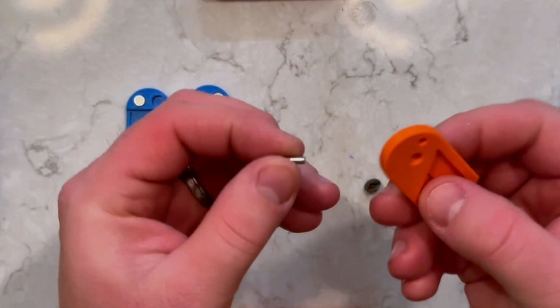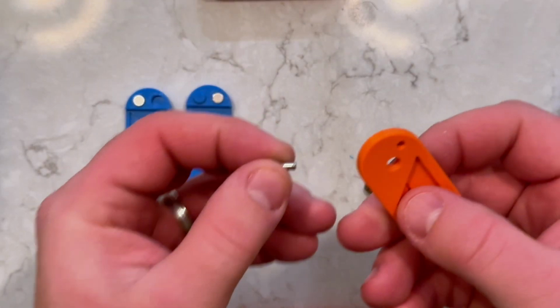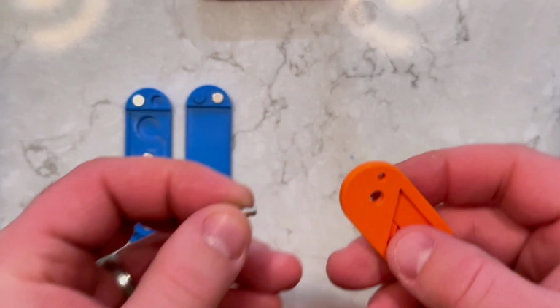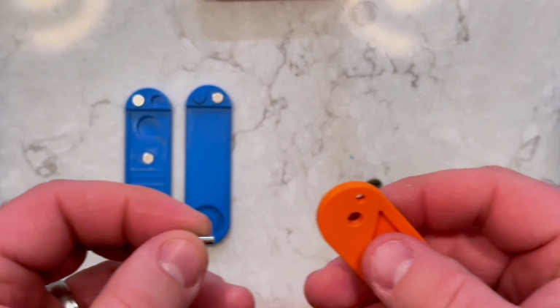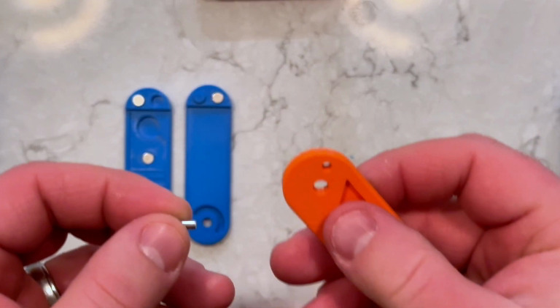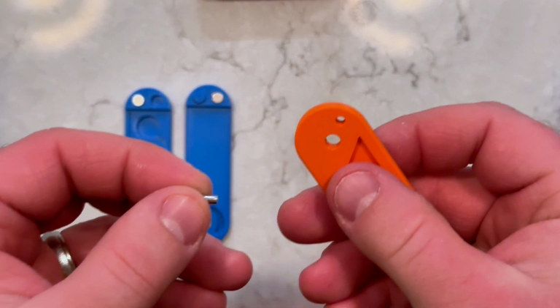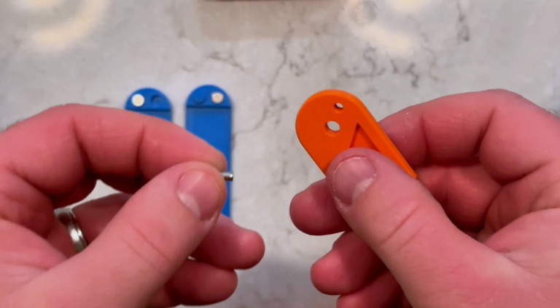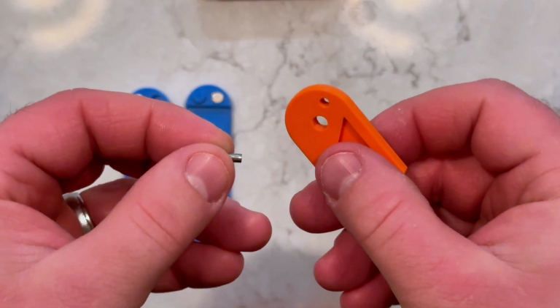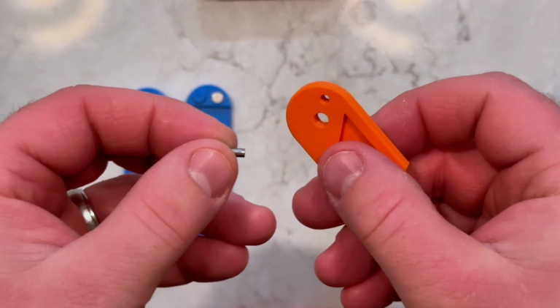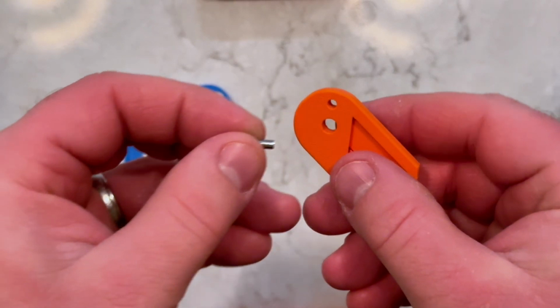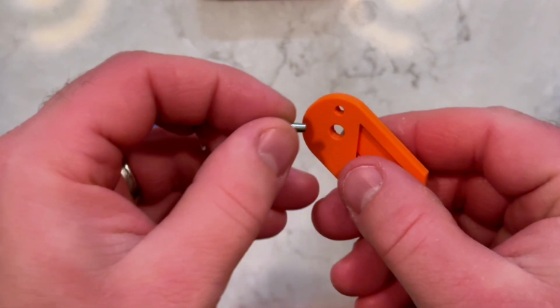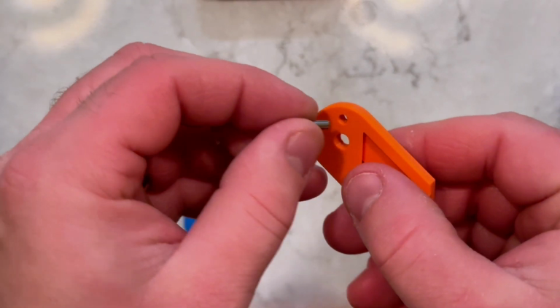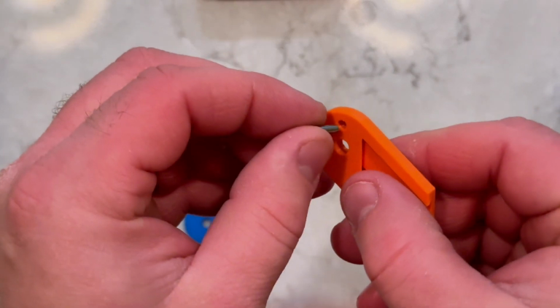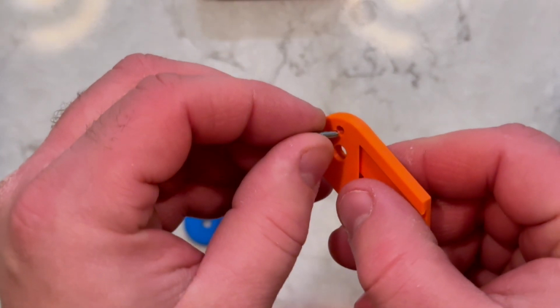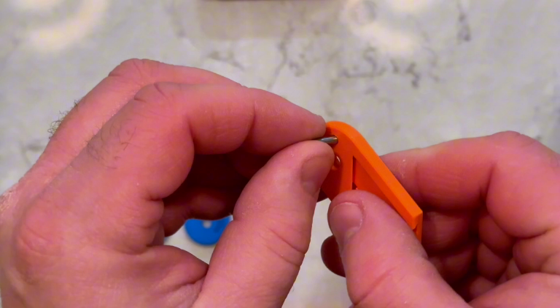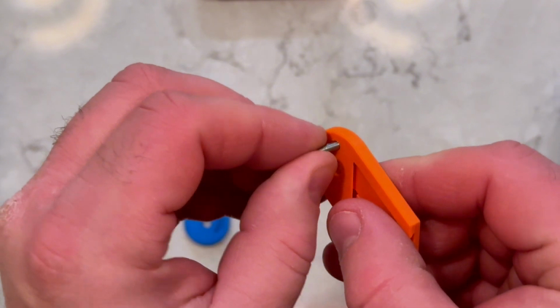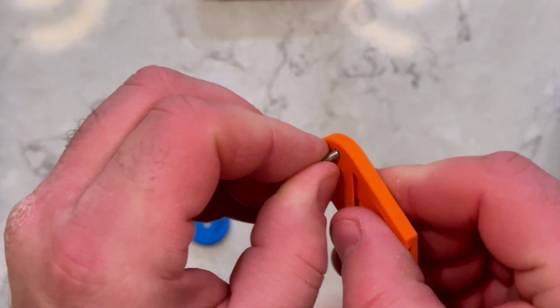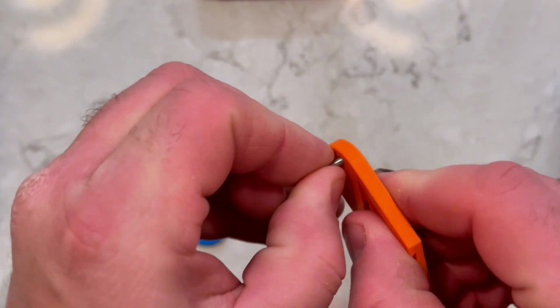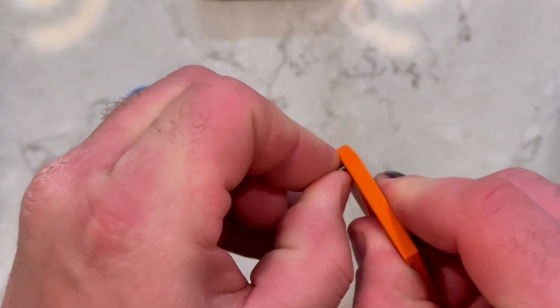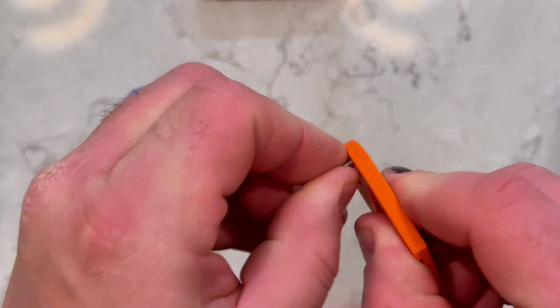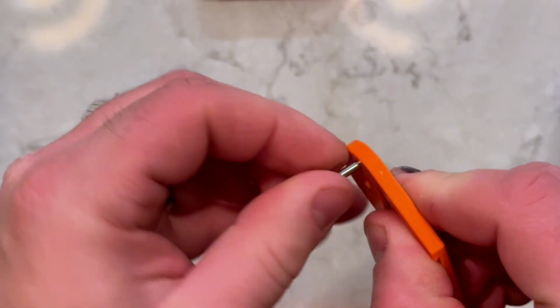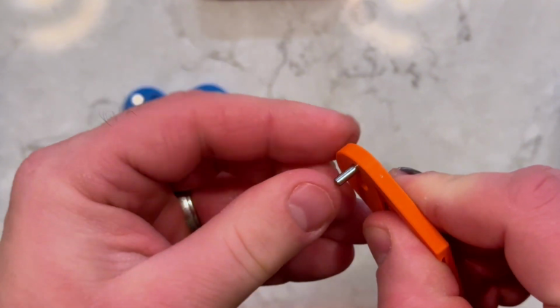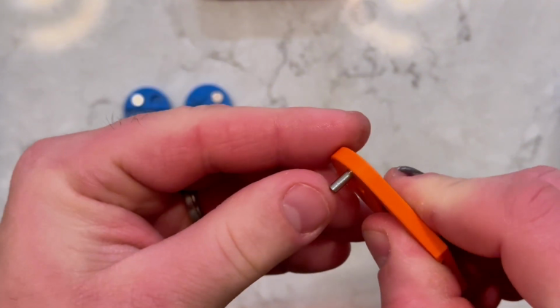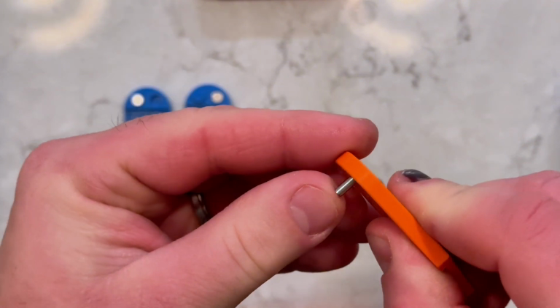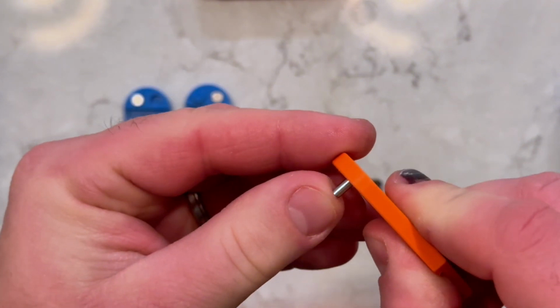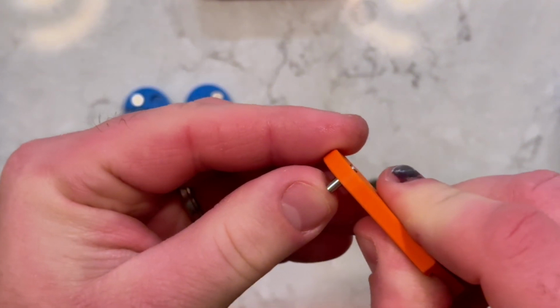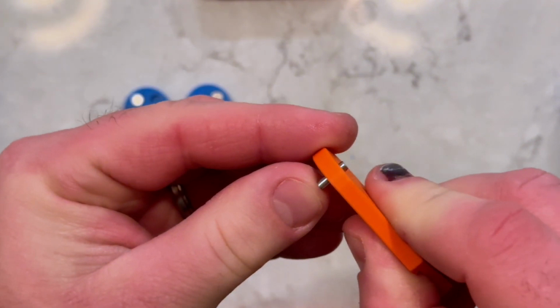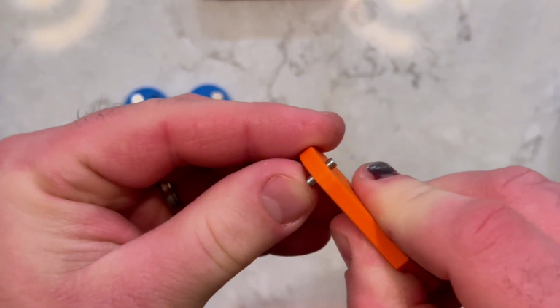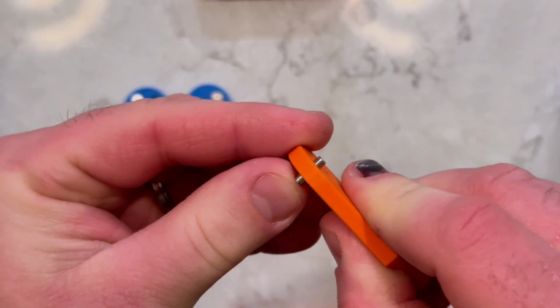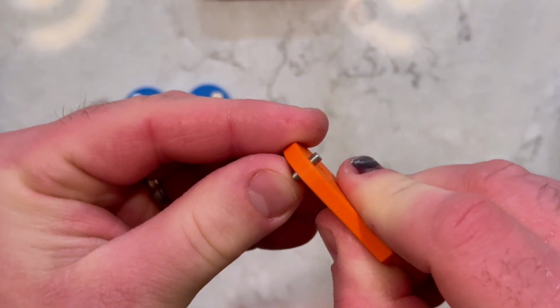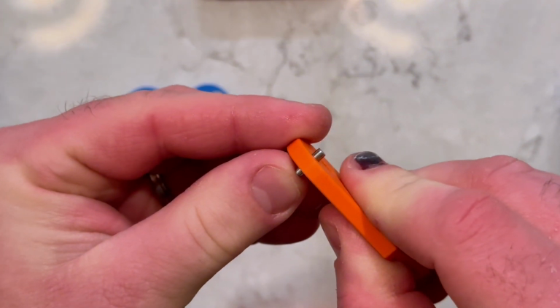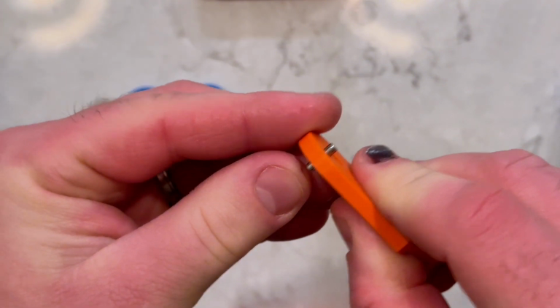Next, insert the metal dowel into the small hole on the blade holder. It should stick out evenly on both sides.